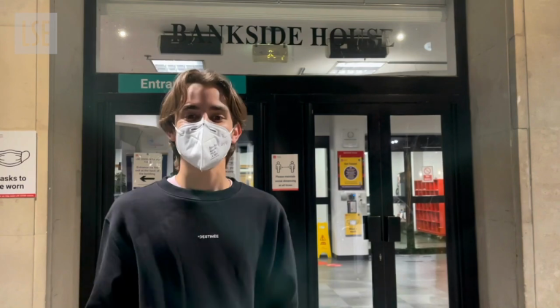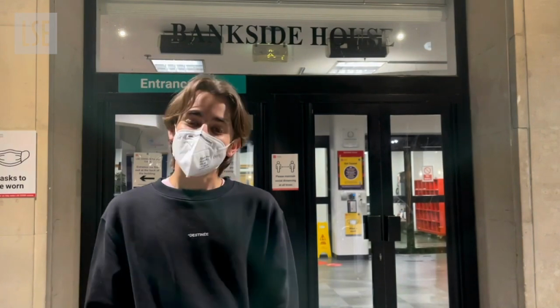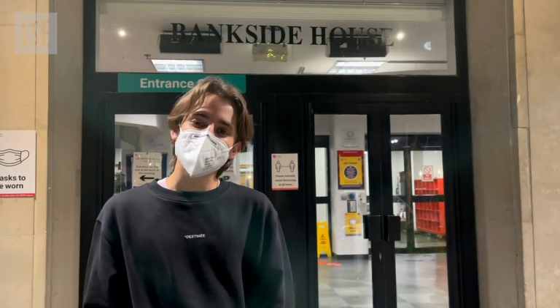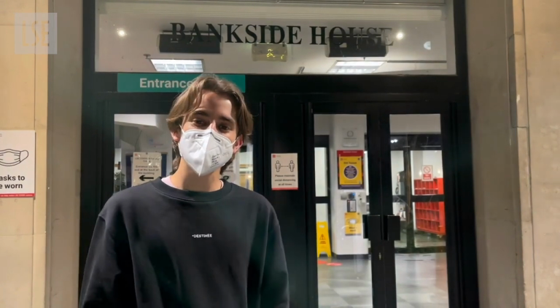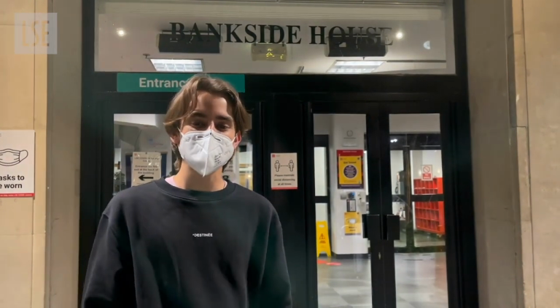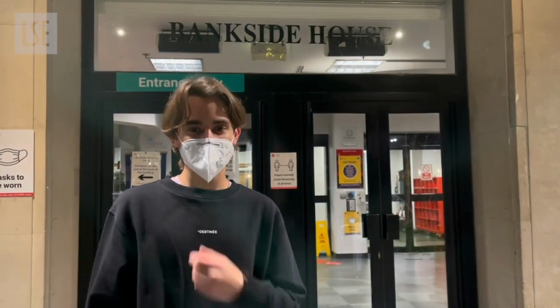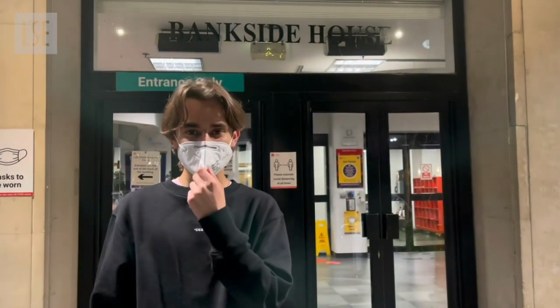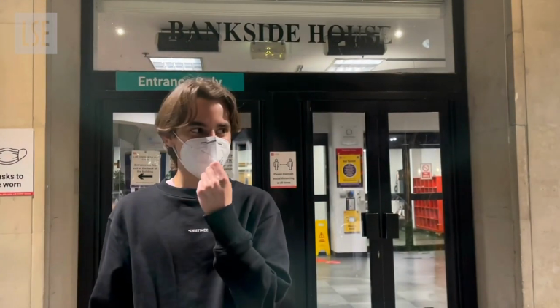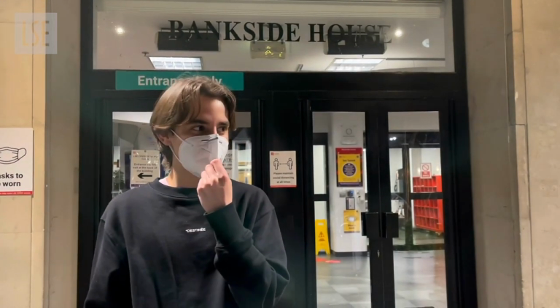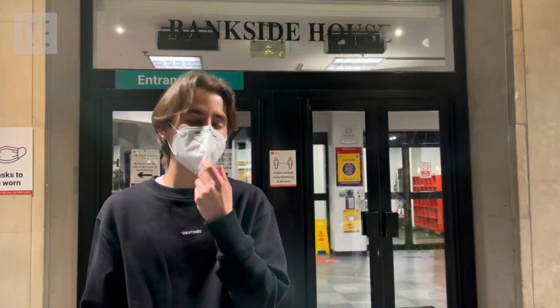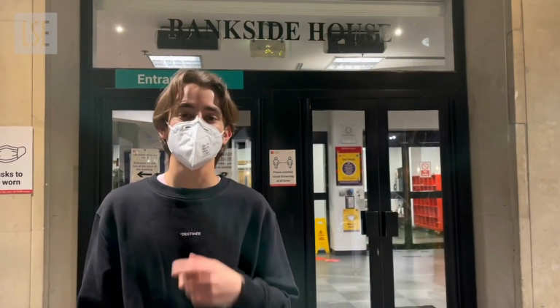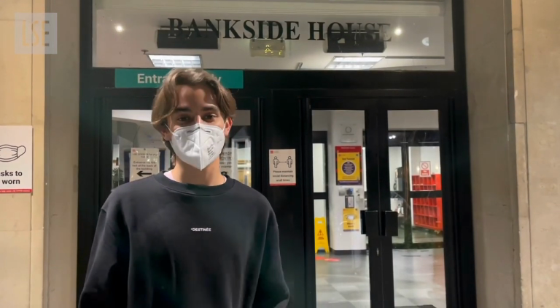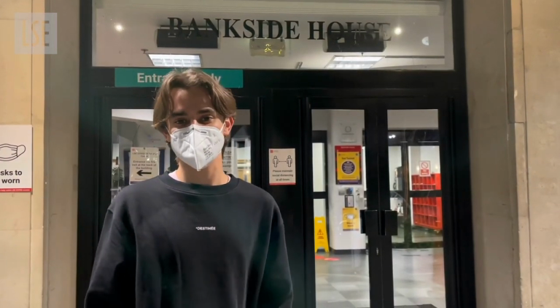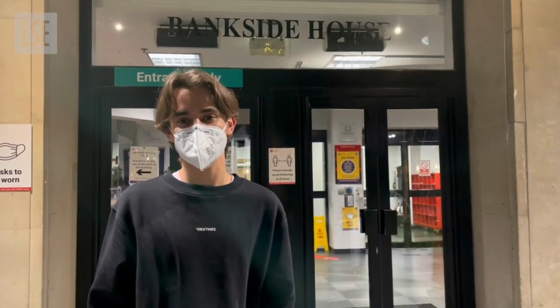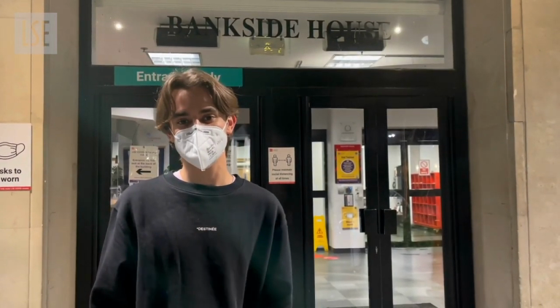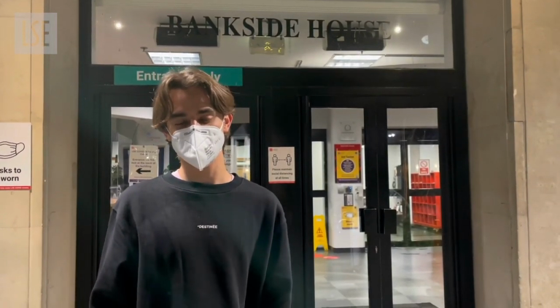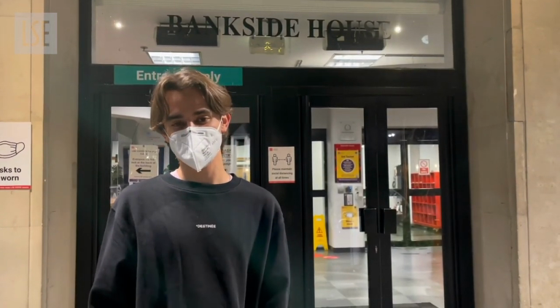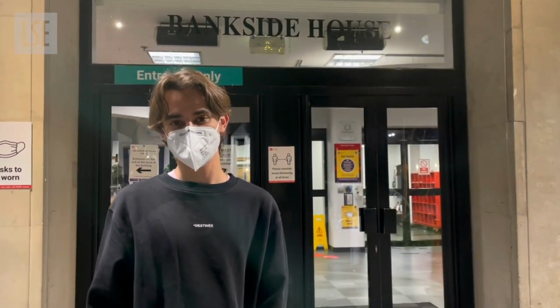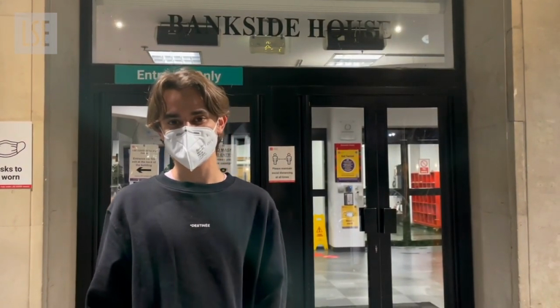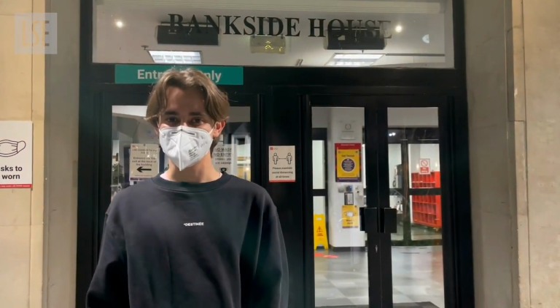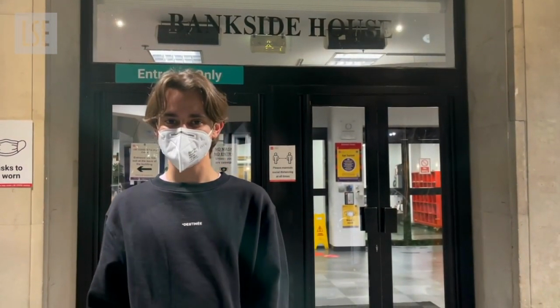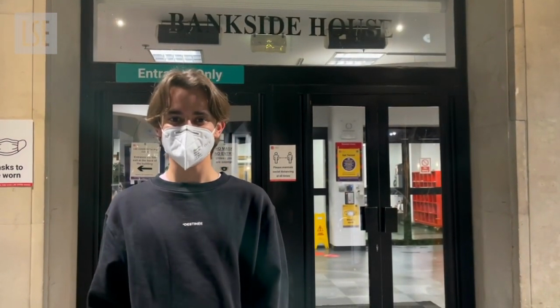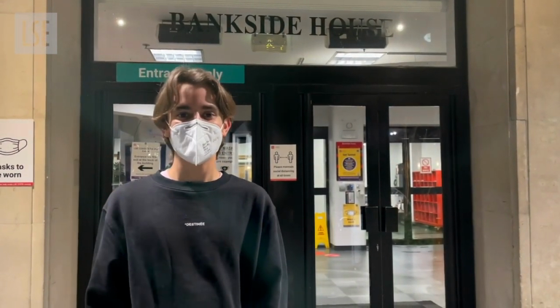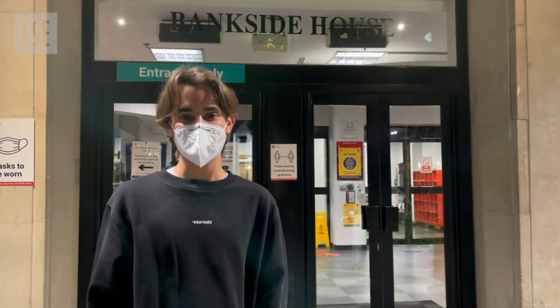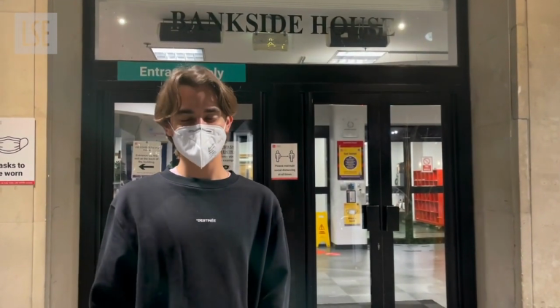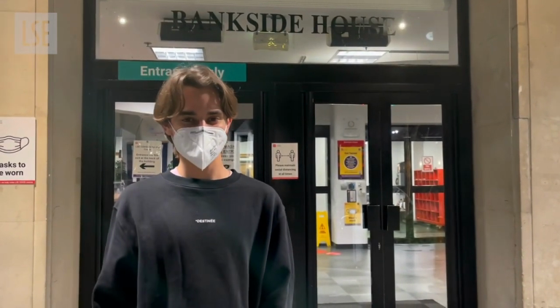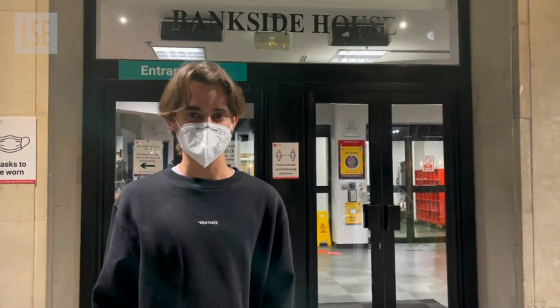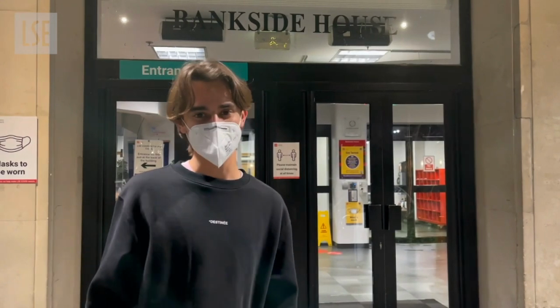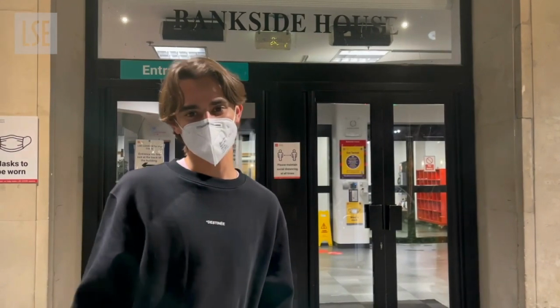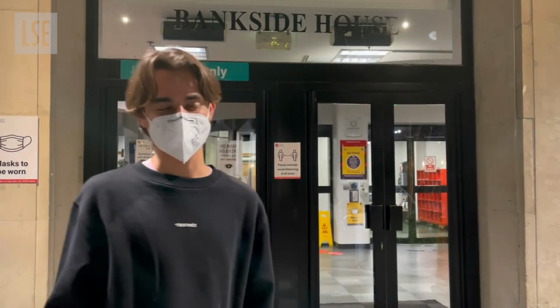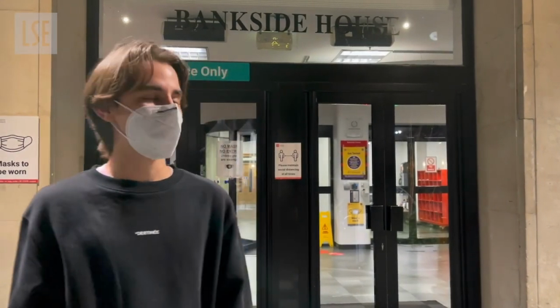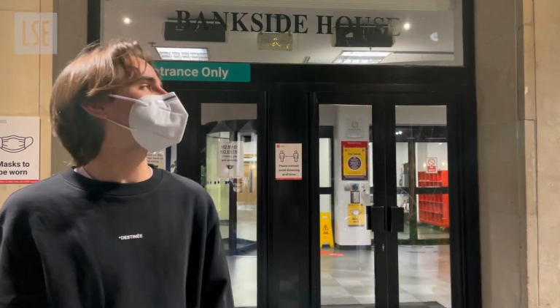Hi everyone, my name is Diego and I'm a first year management student at LSE, and this is a tour of Bankside House.